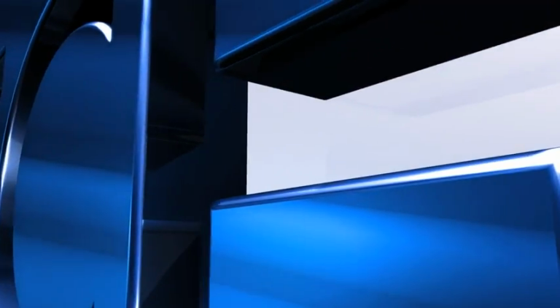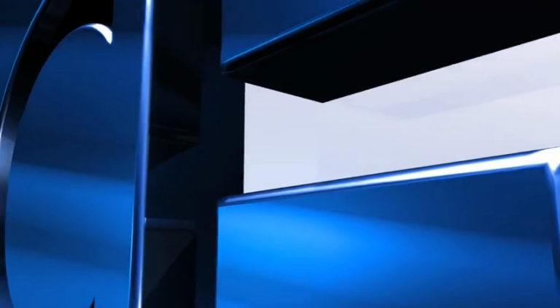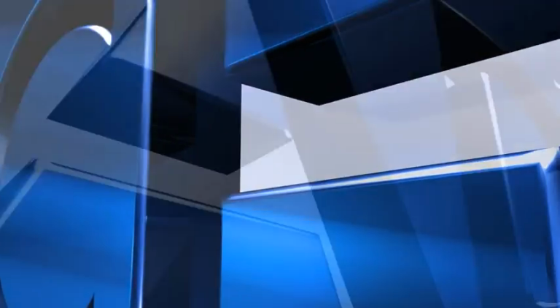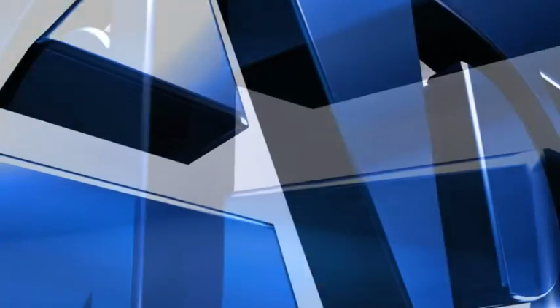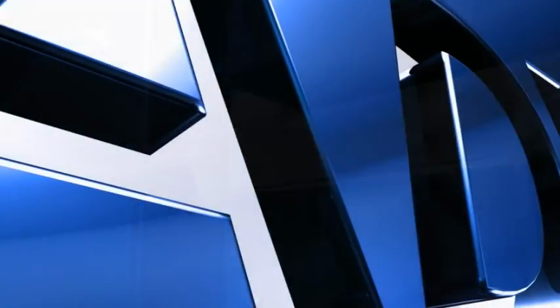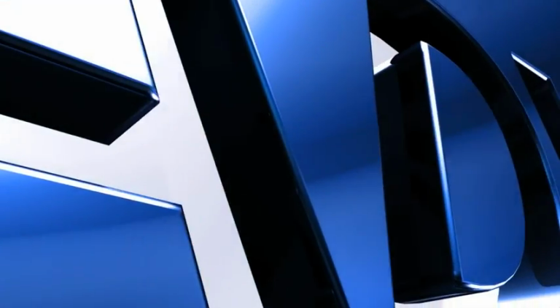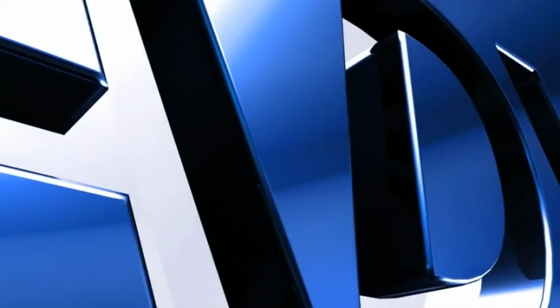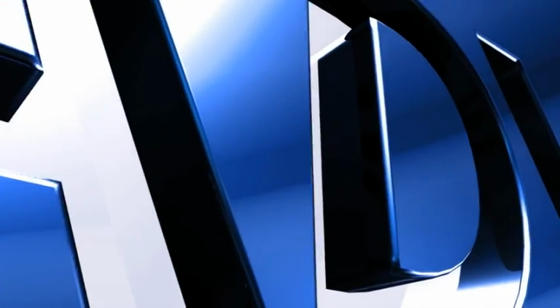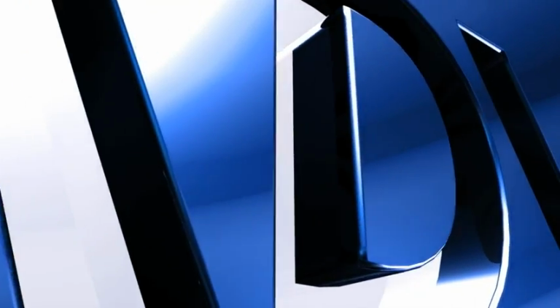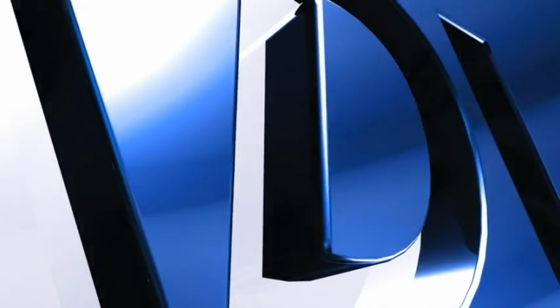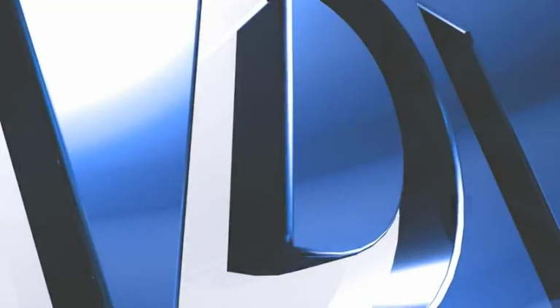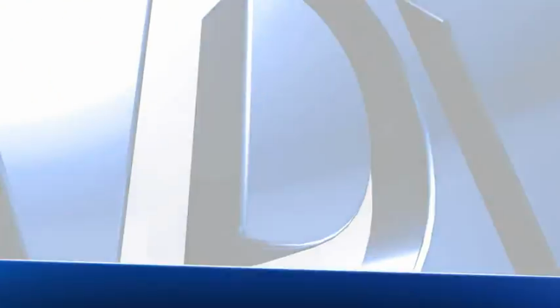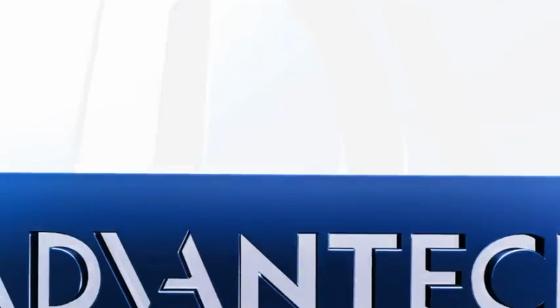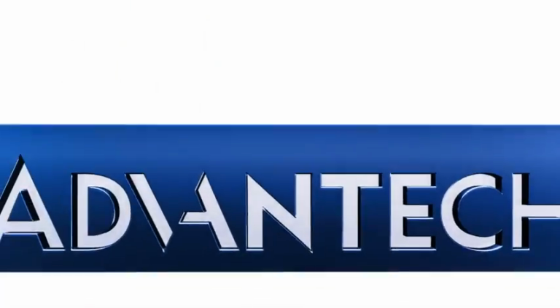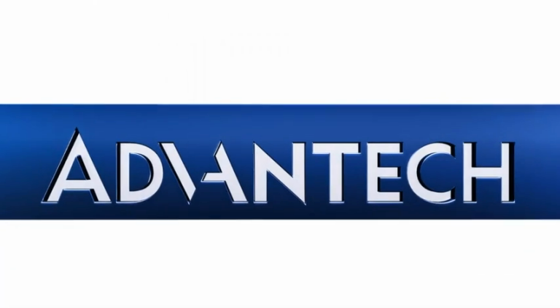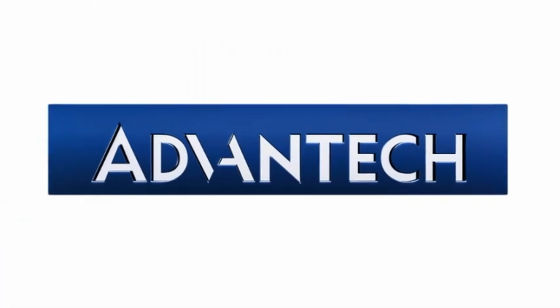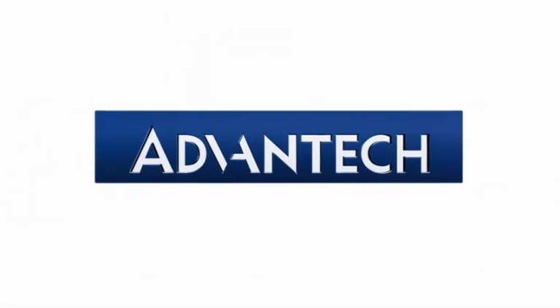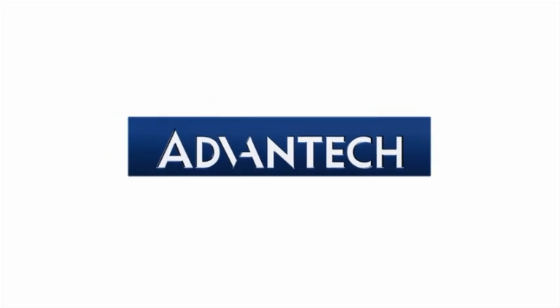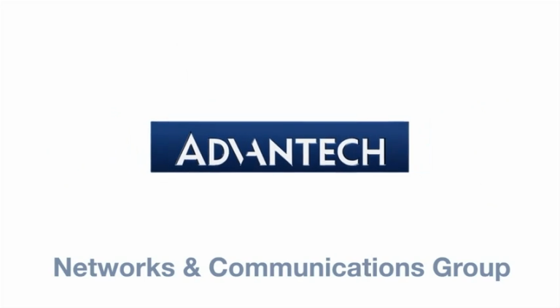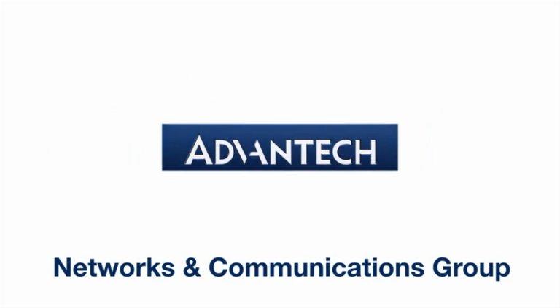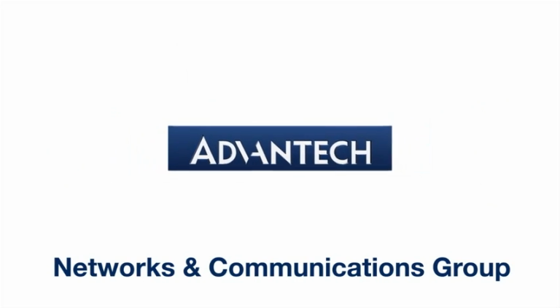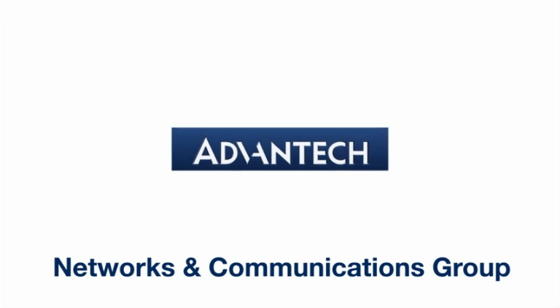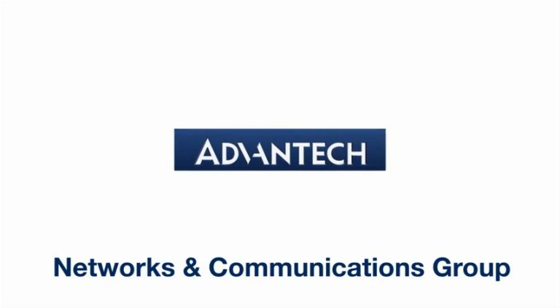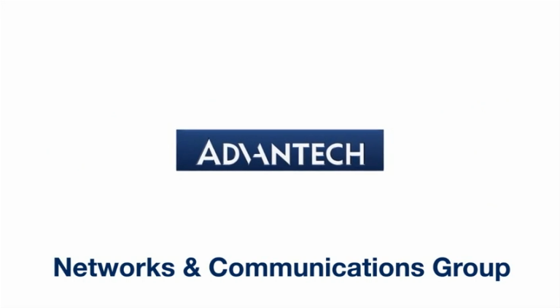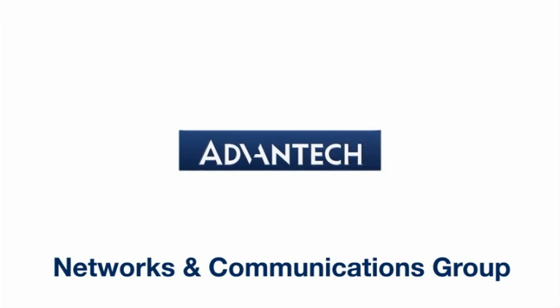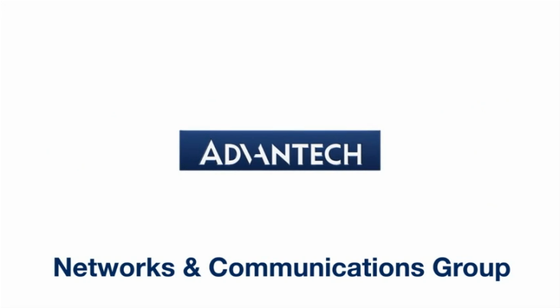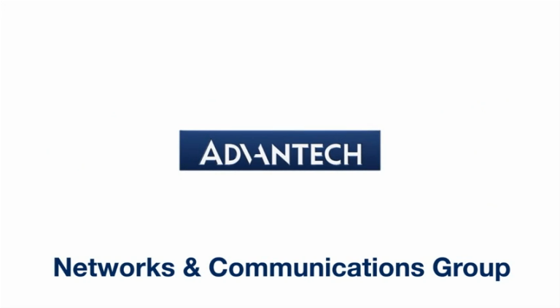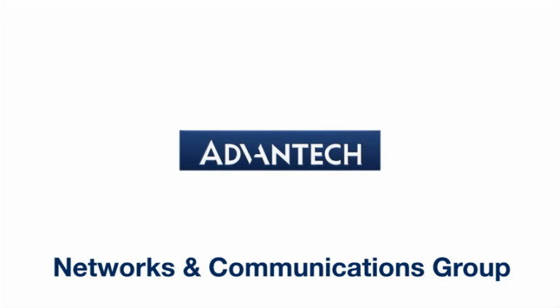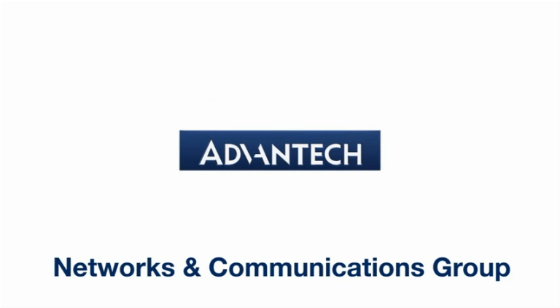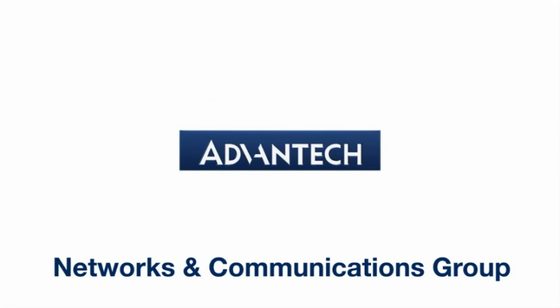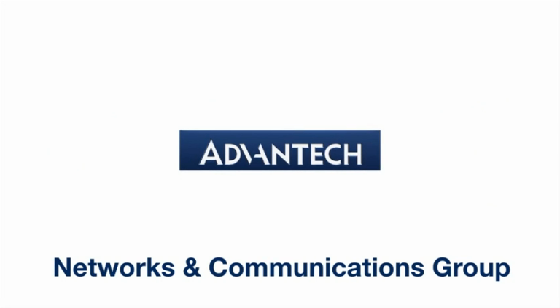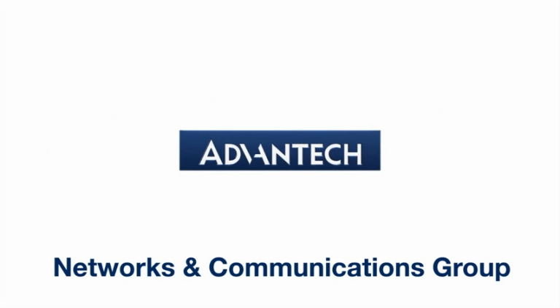Advantech — providing mission-critical hardware to the leading equipment manufacturers in the global communications and networking markets.